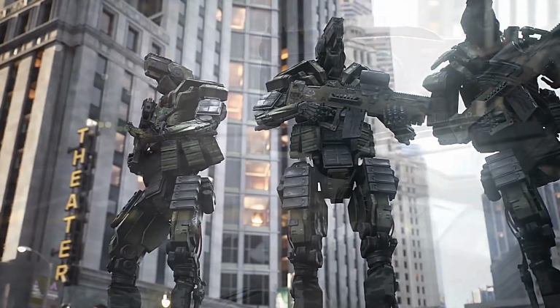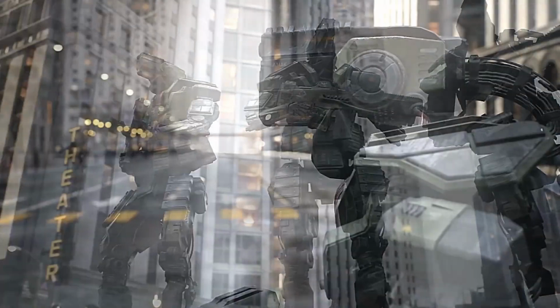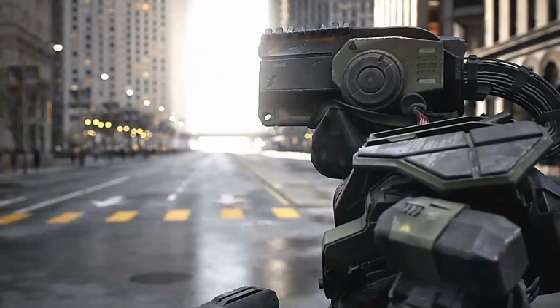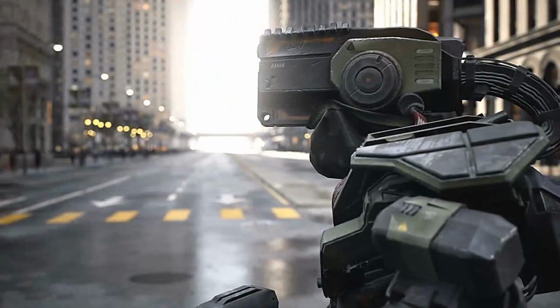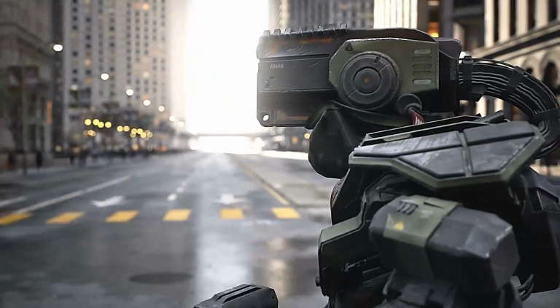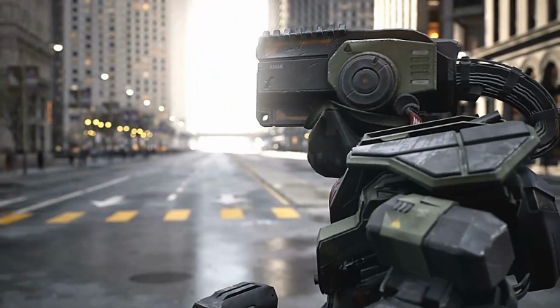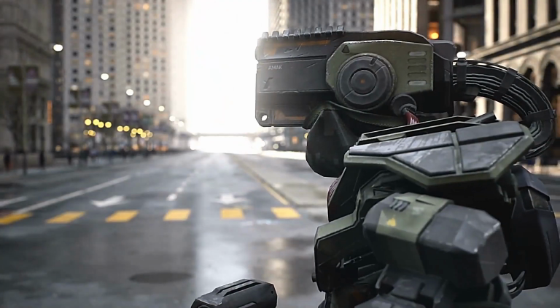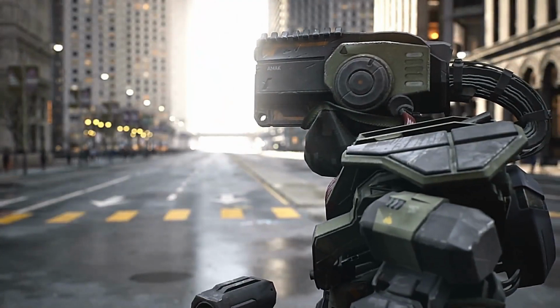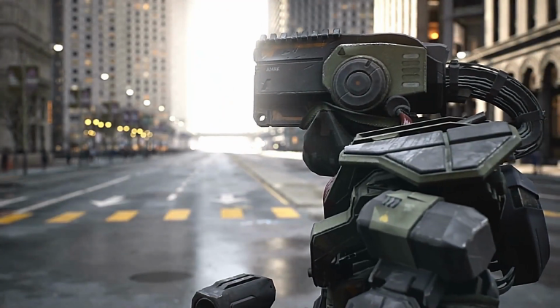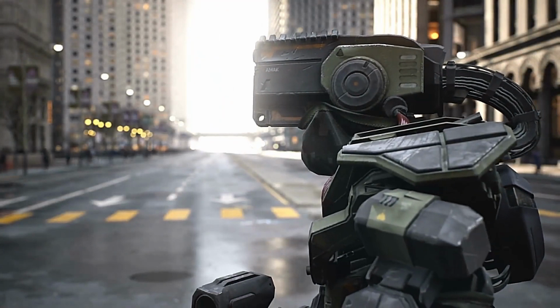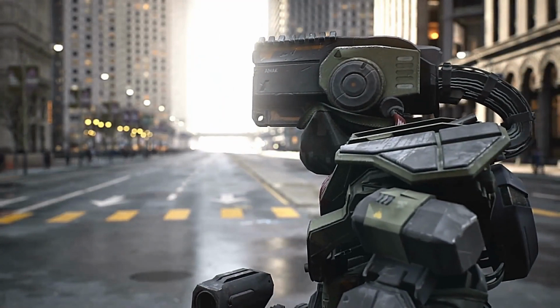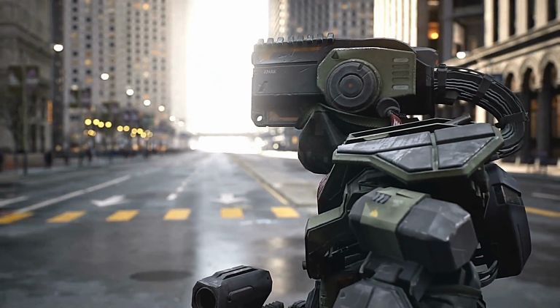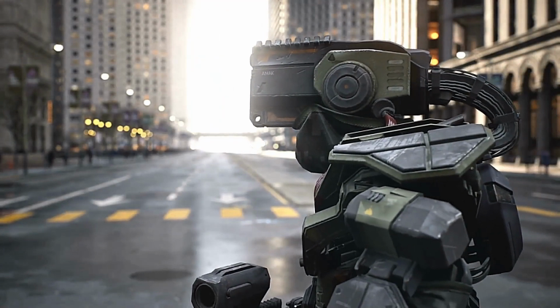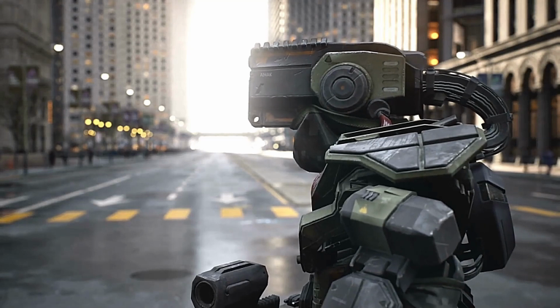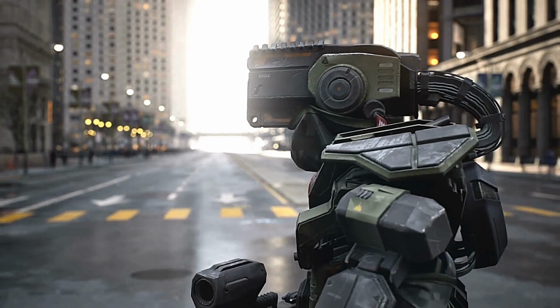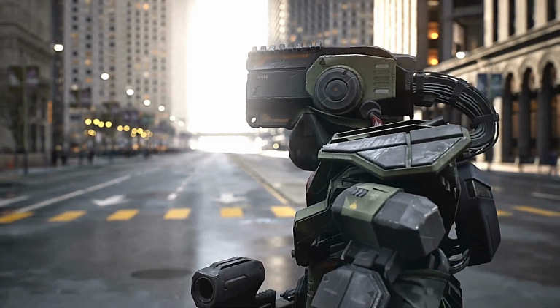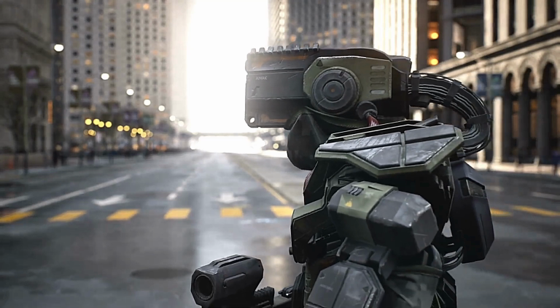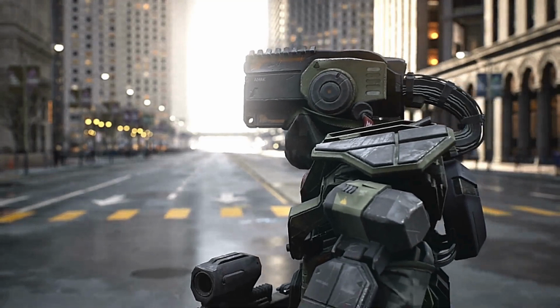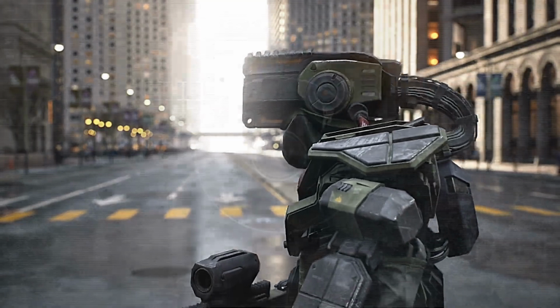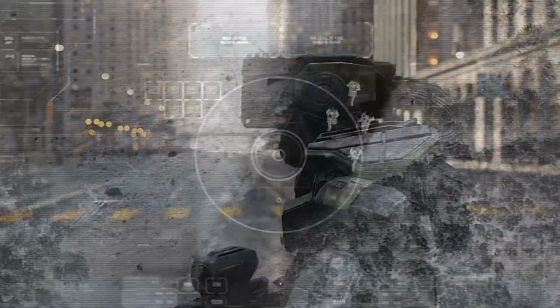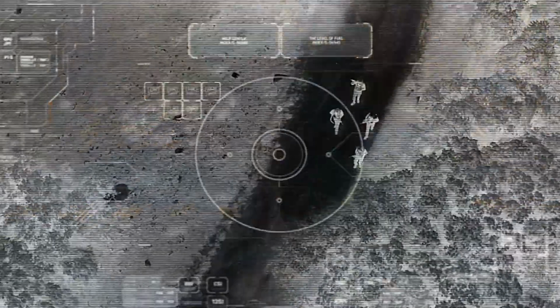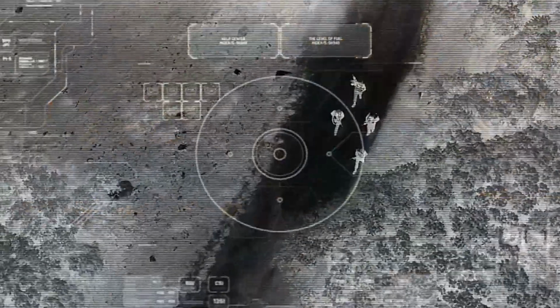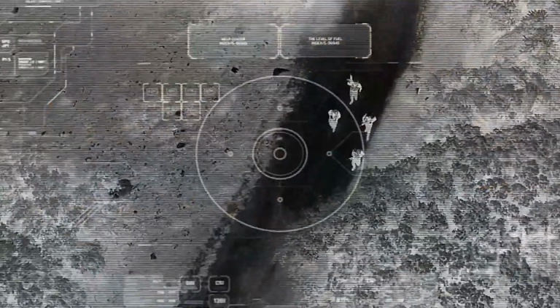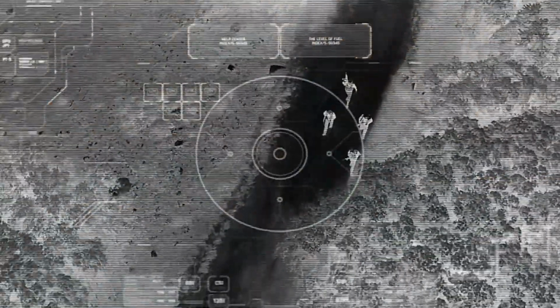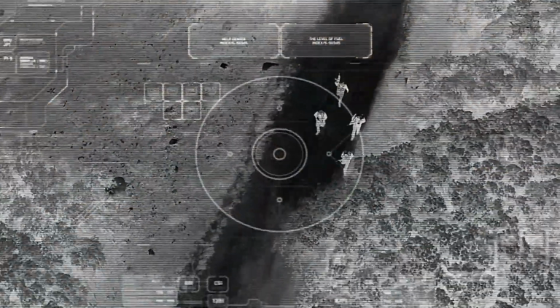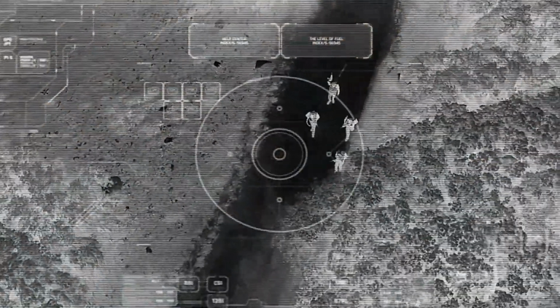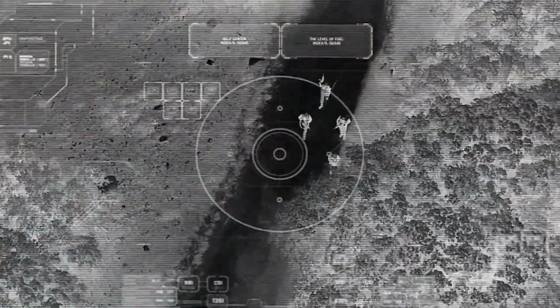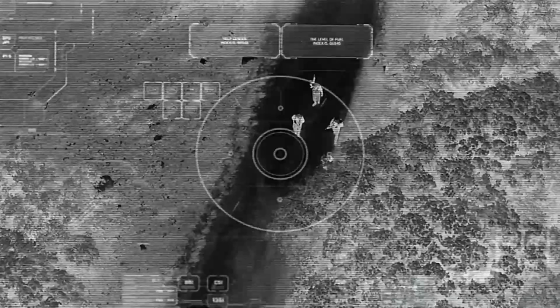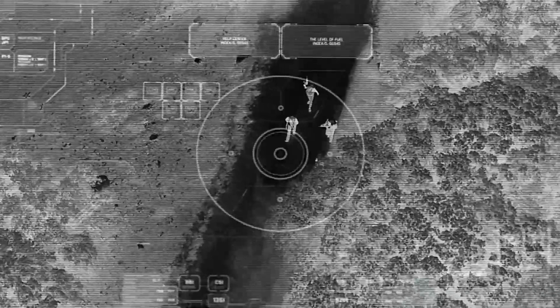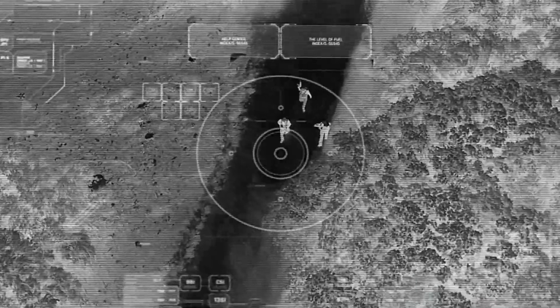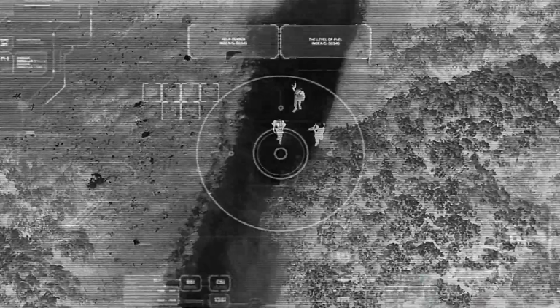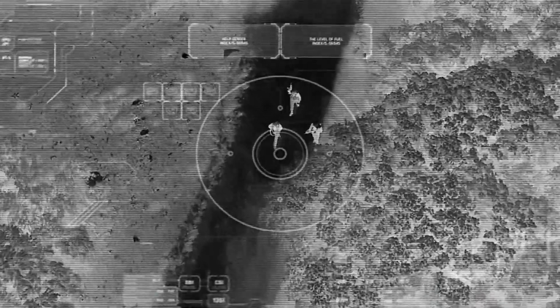These robots range from tiny spy machines to lethal weapons. Let's take a closer look at these terrifying military robots.